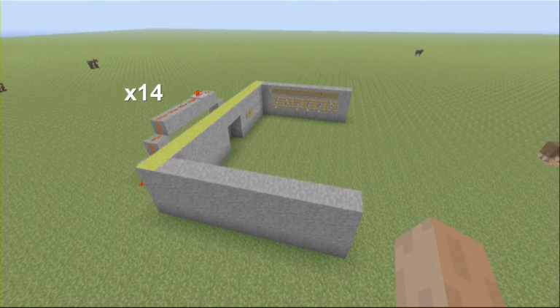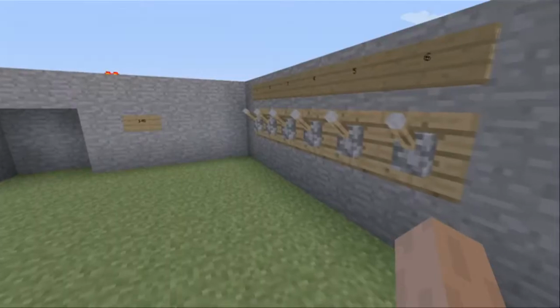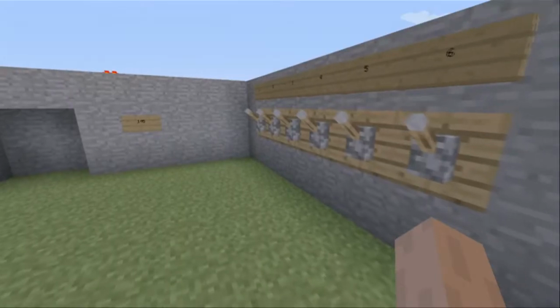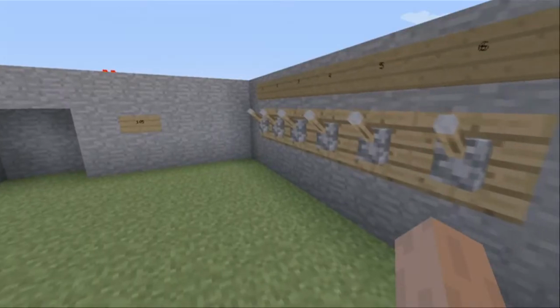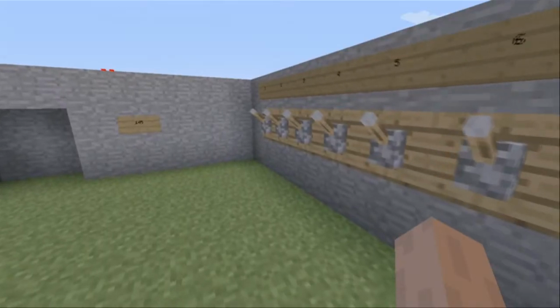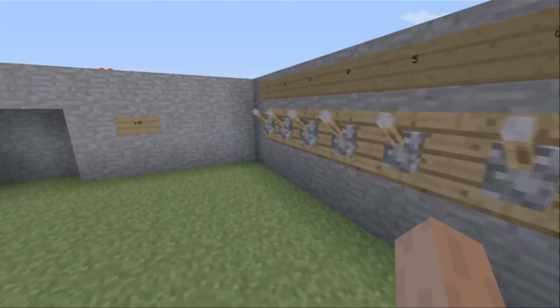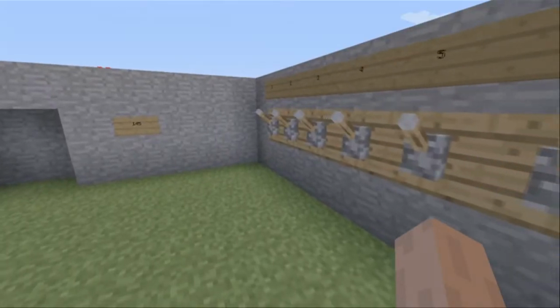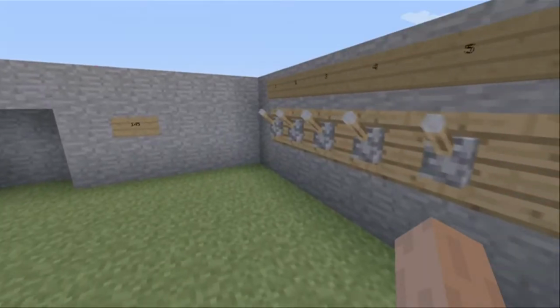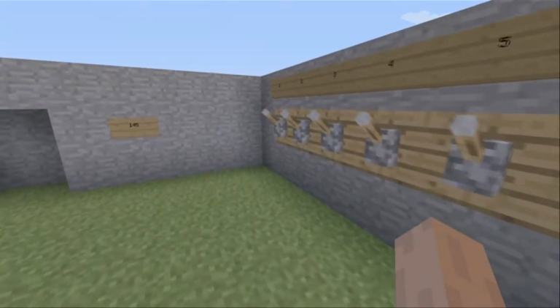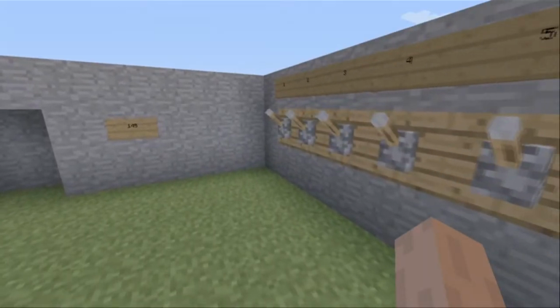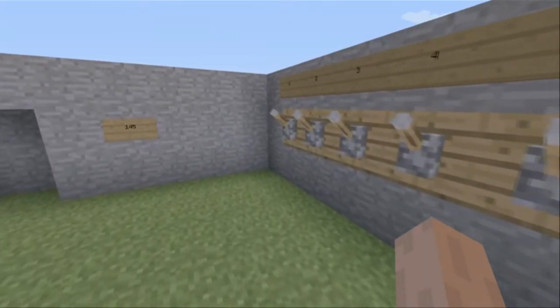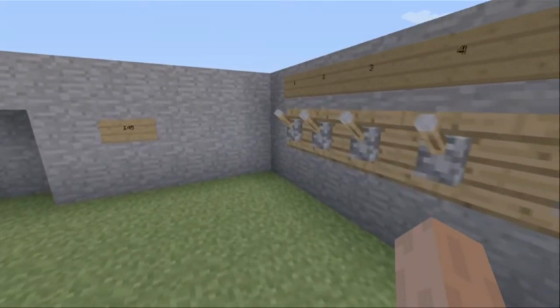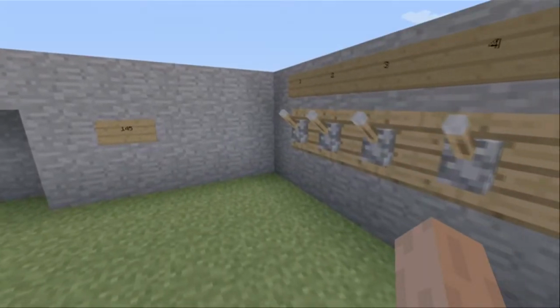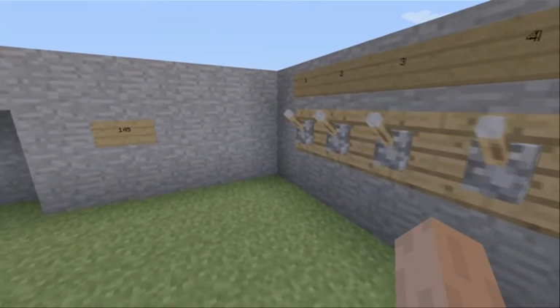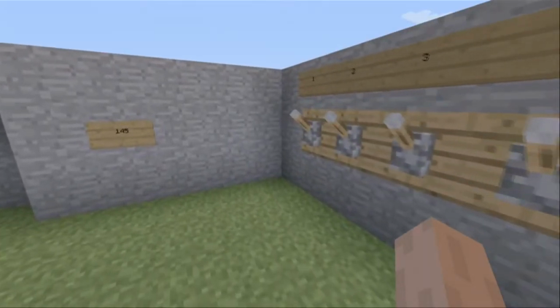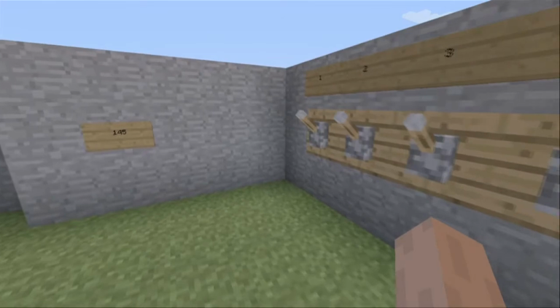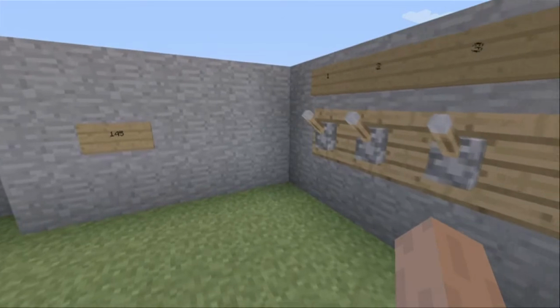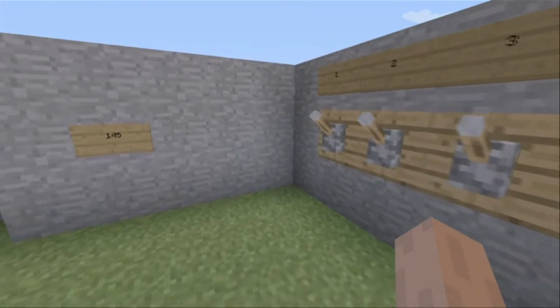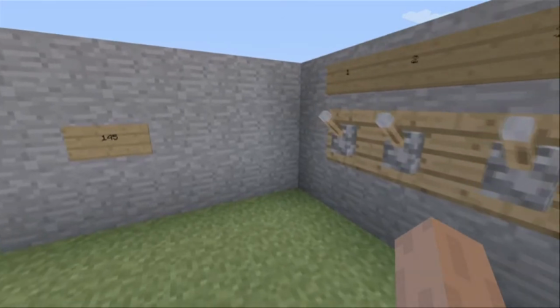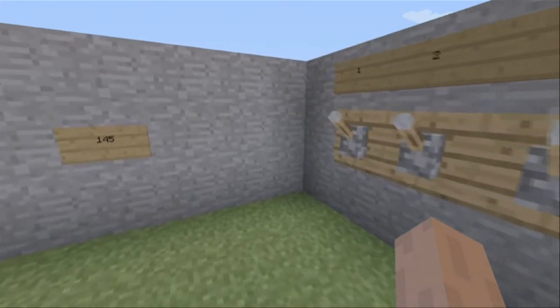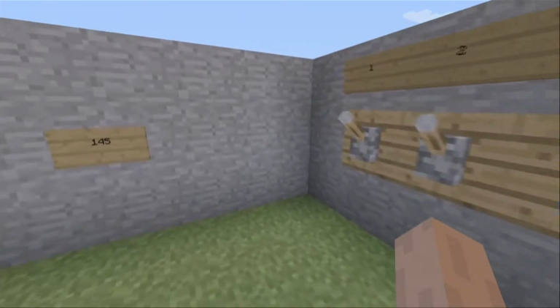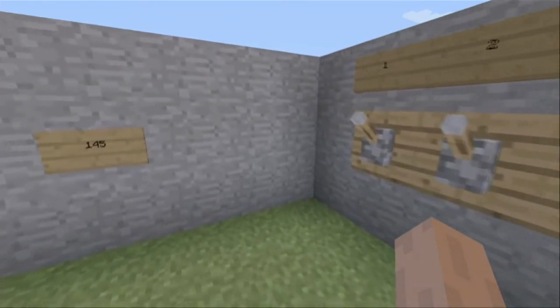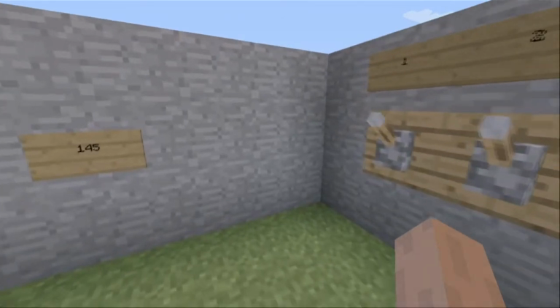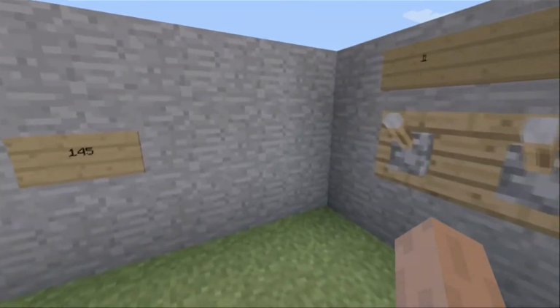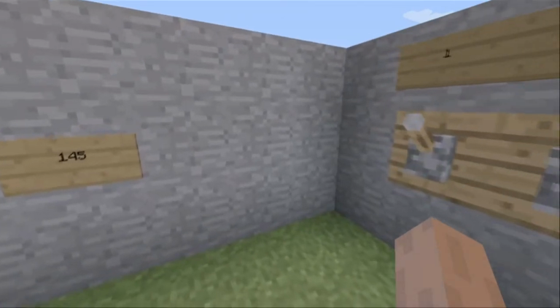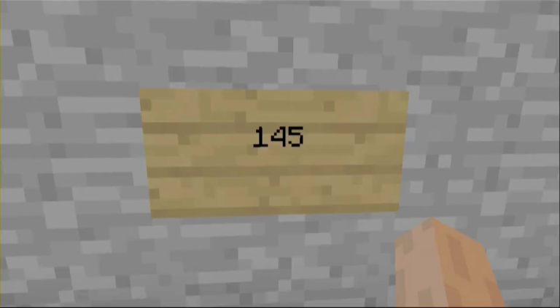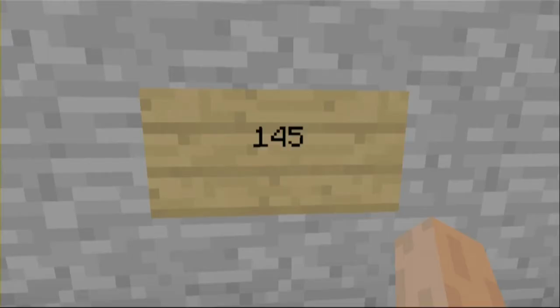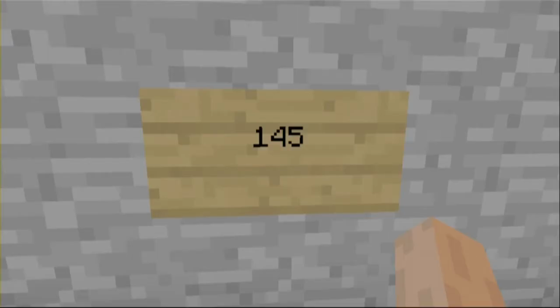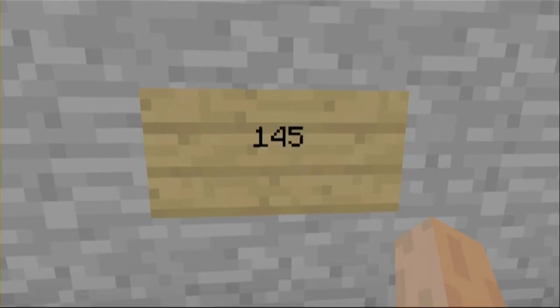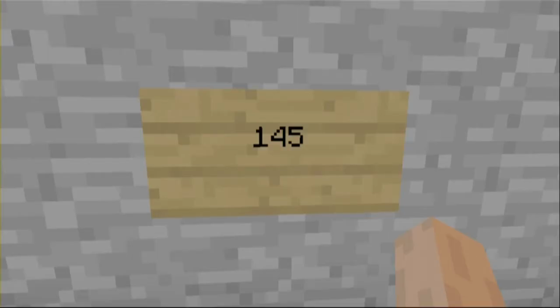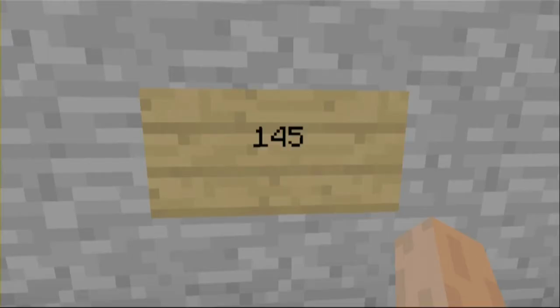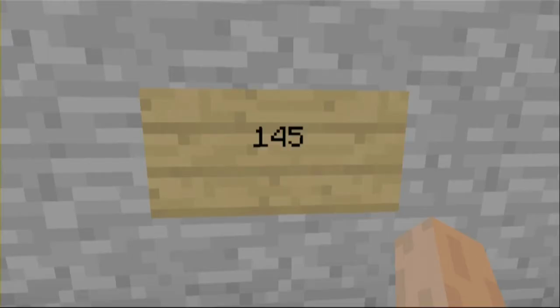This is the front view of the combination lock. On the far wall you can see the number I used in this example is 145.